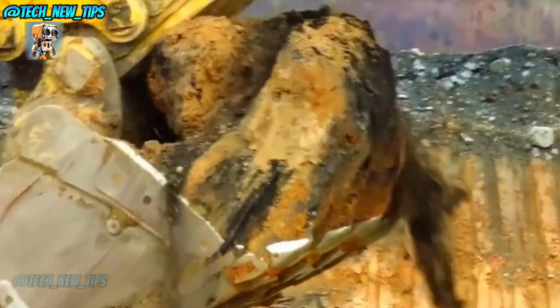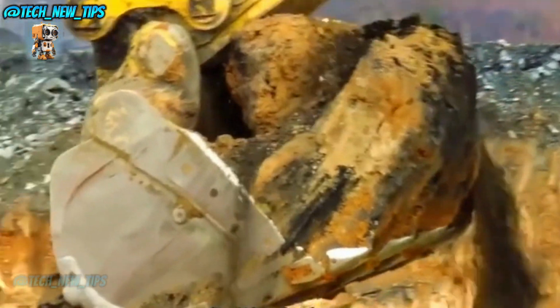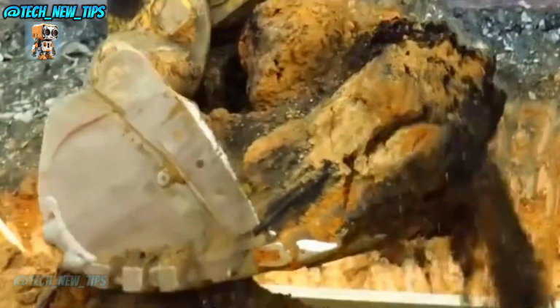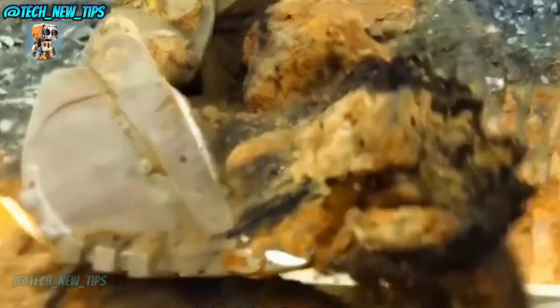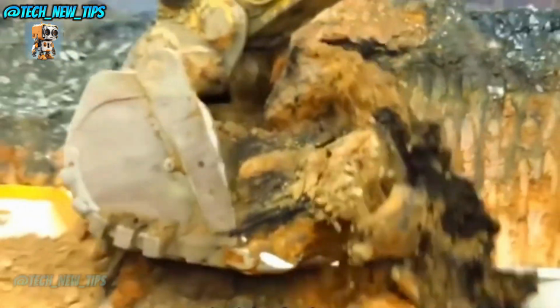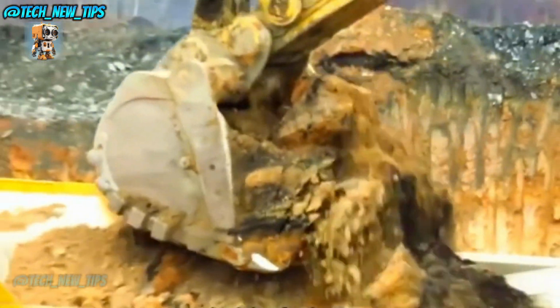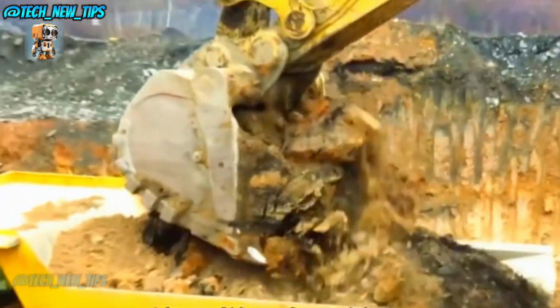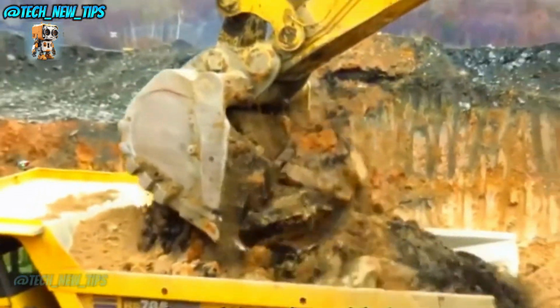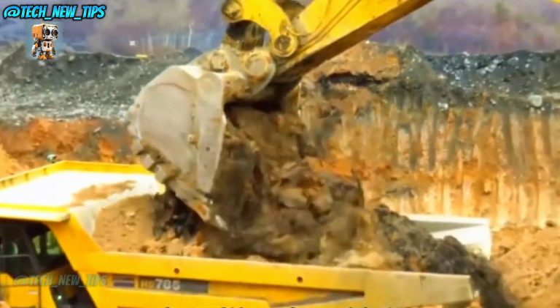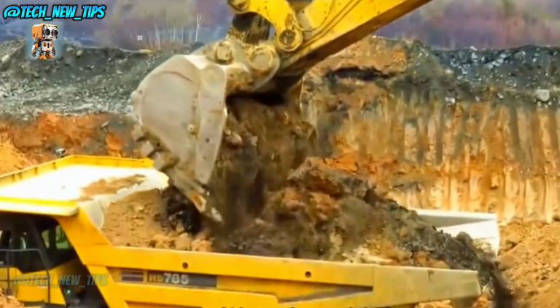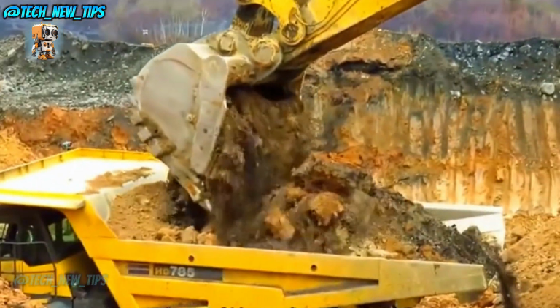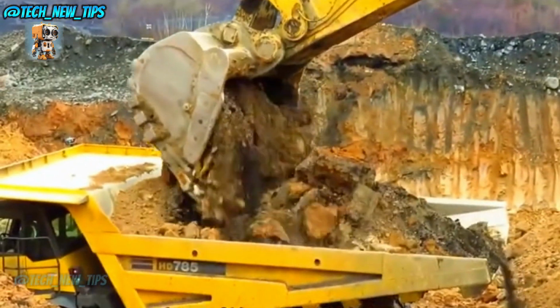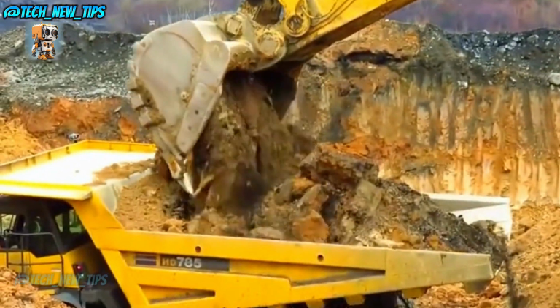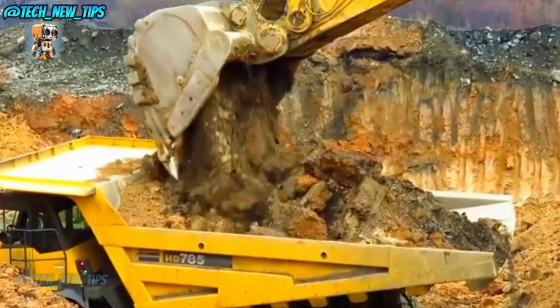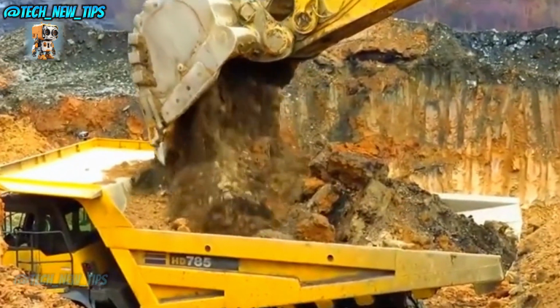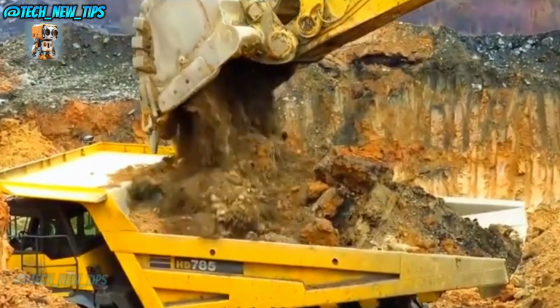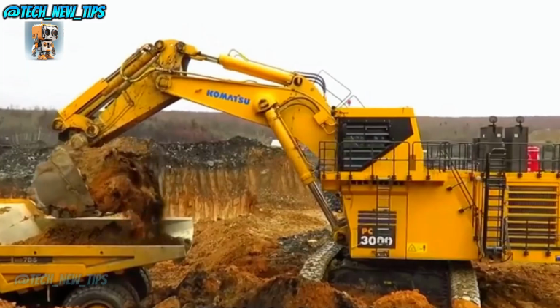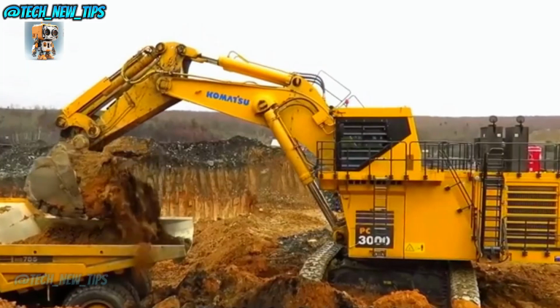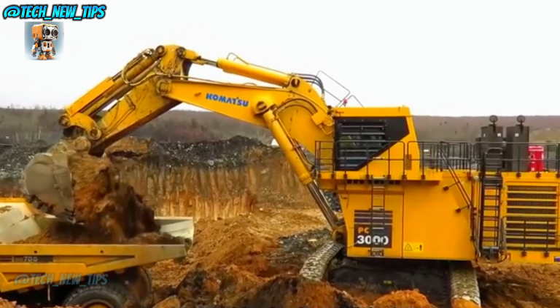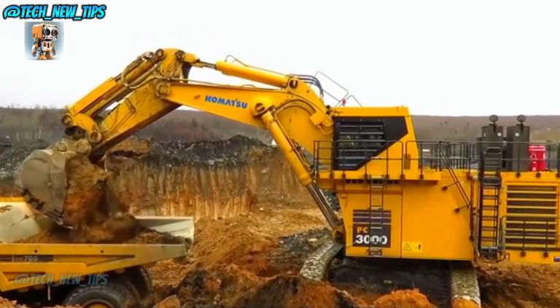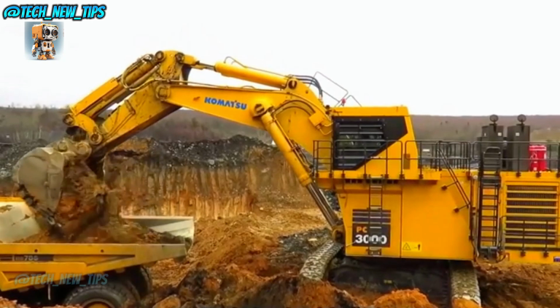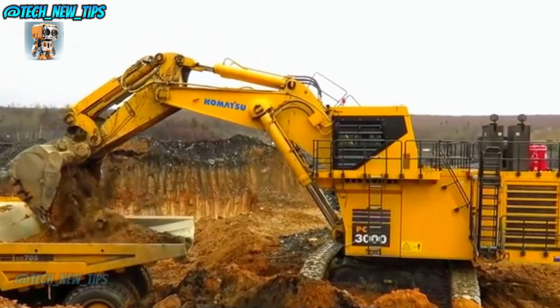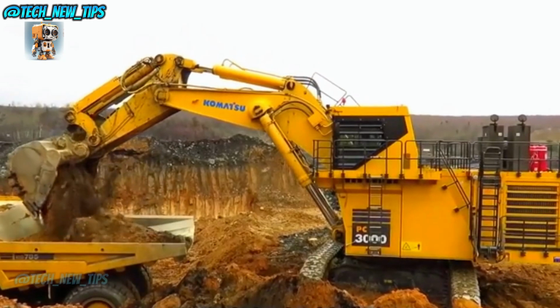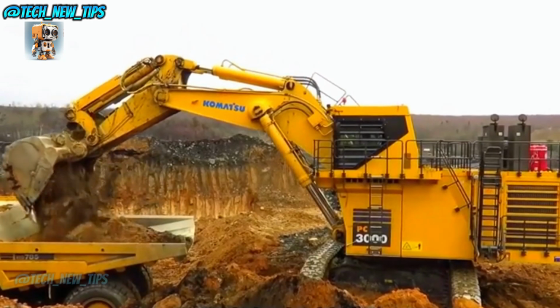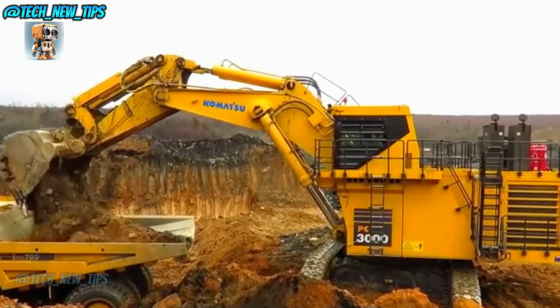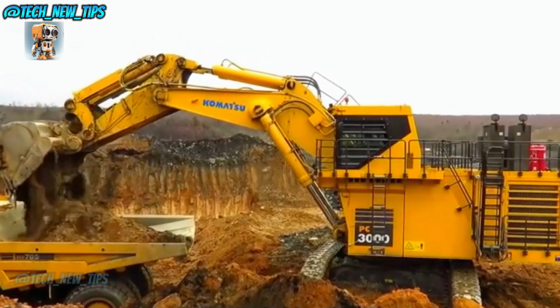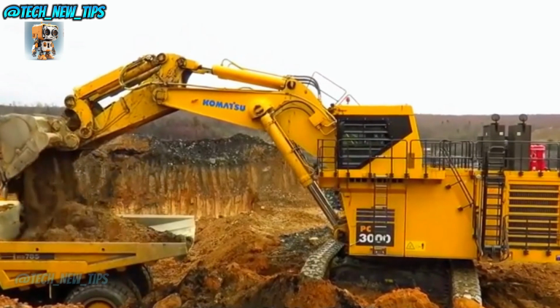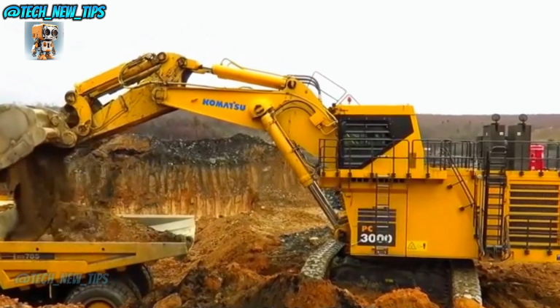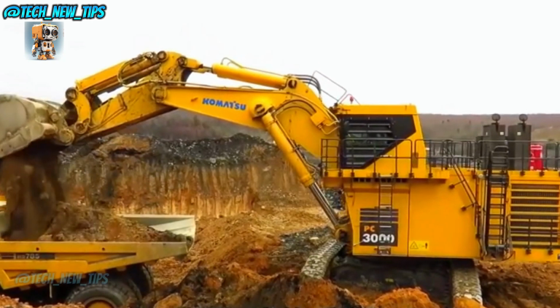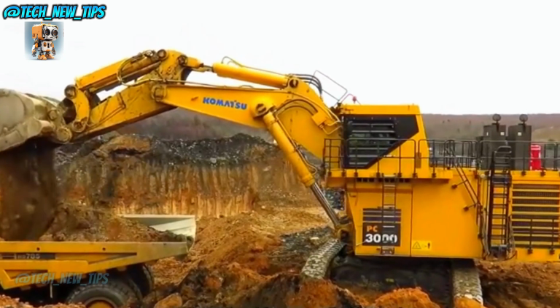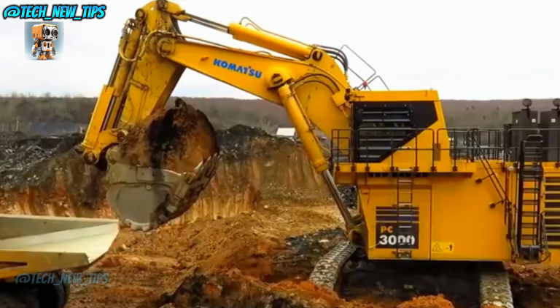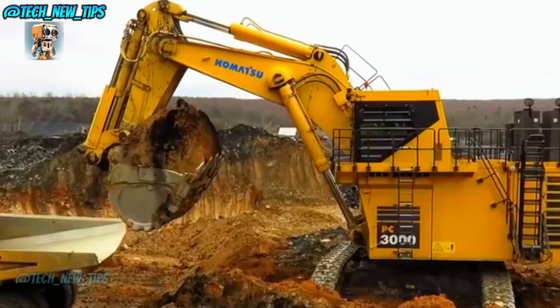That's like lifting six full-size school buses in one go. So if you need a mountain cleared, this monster has got your back.